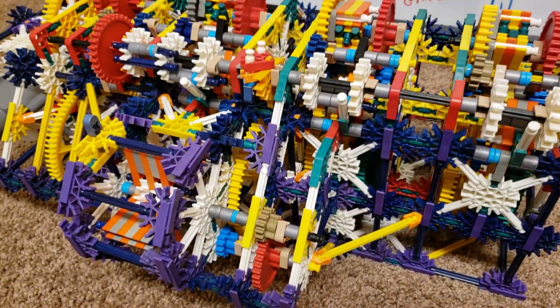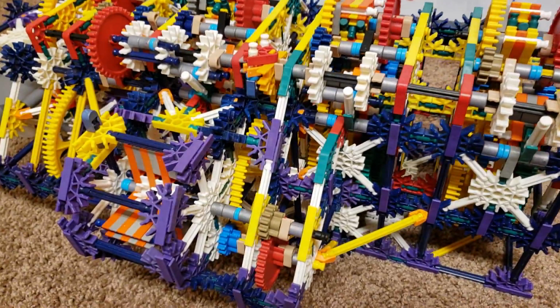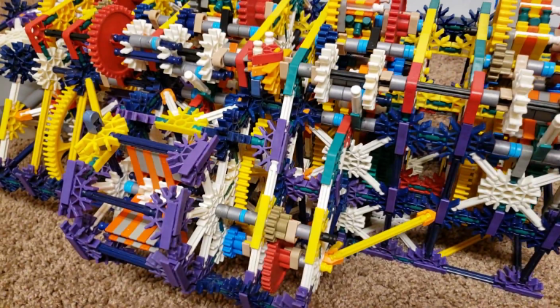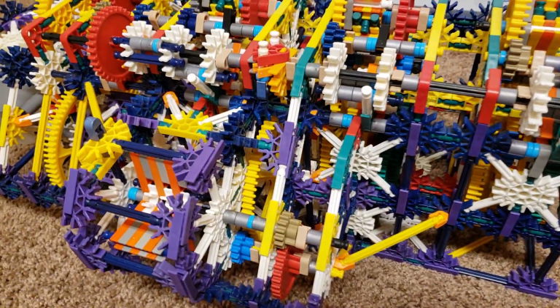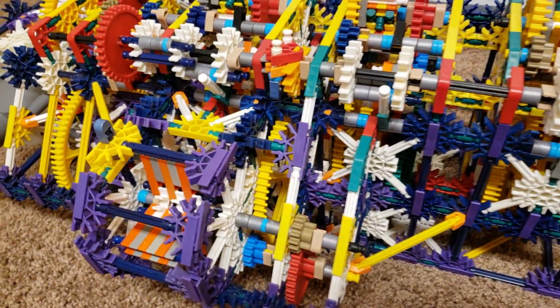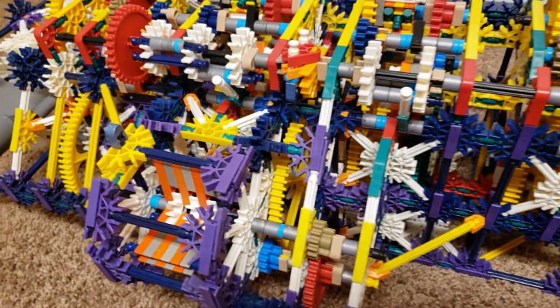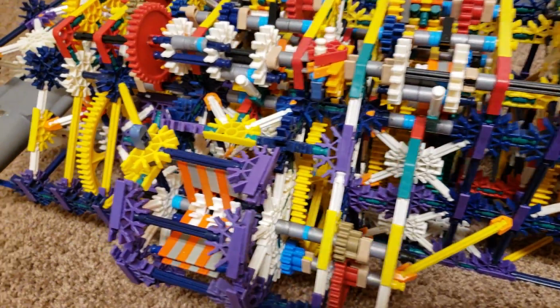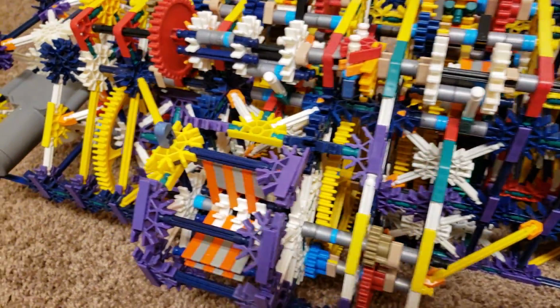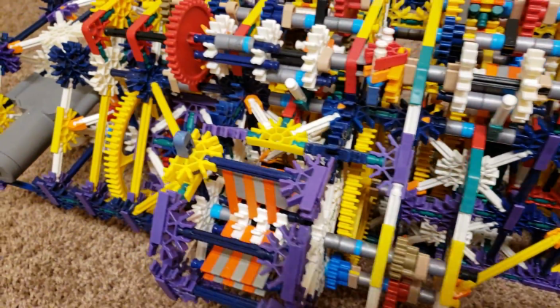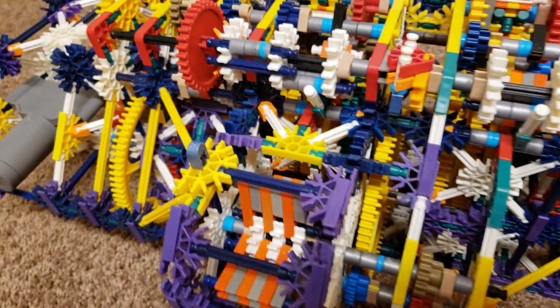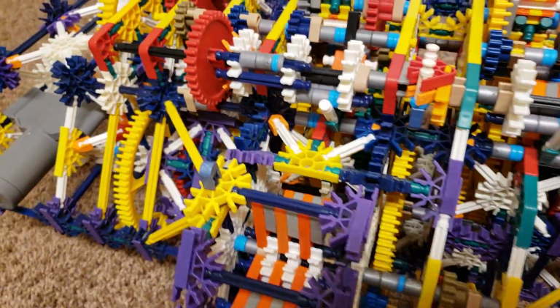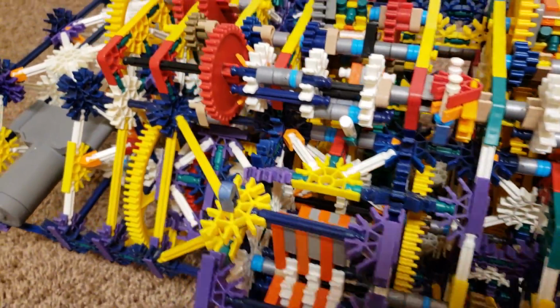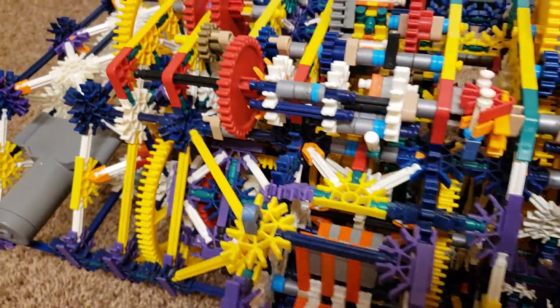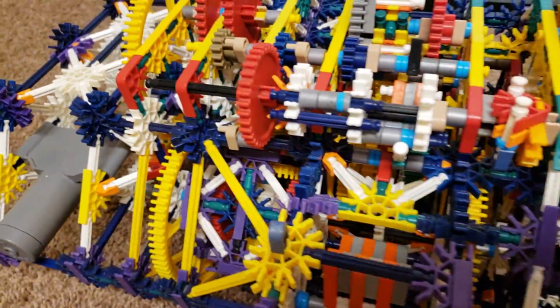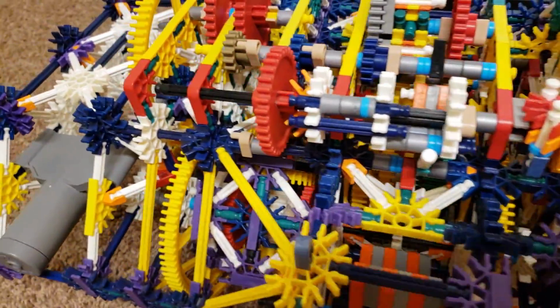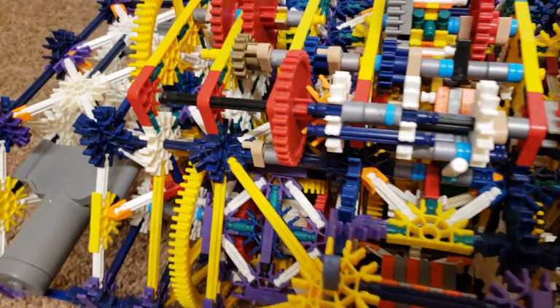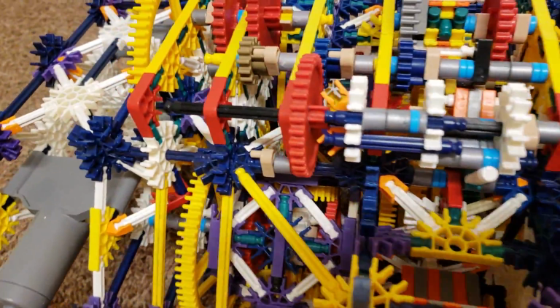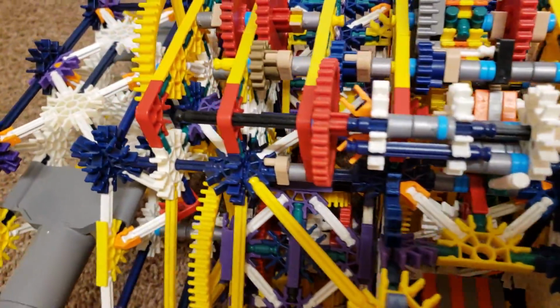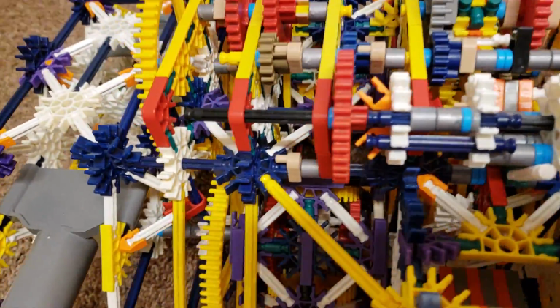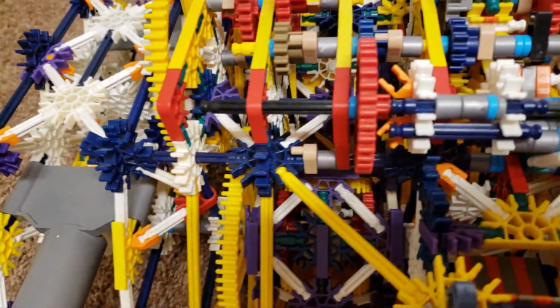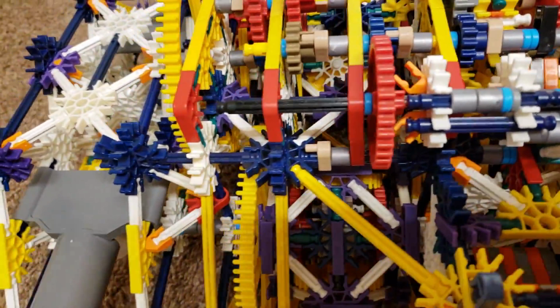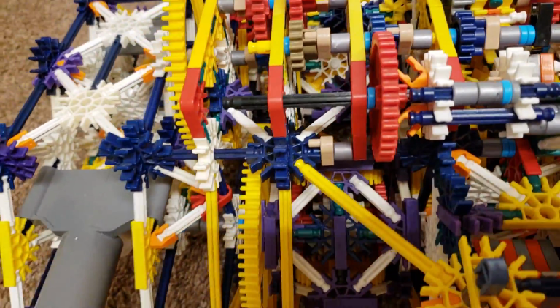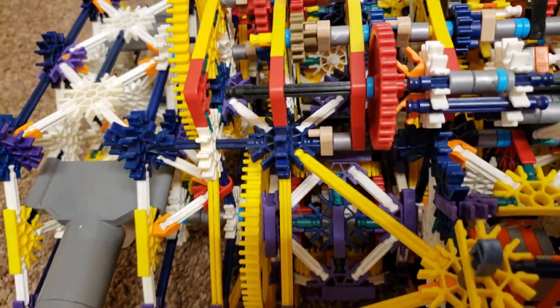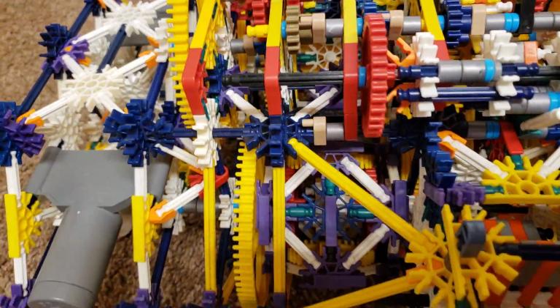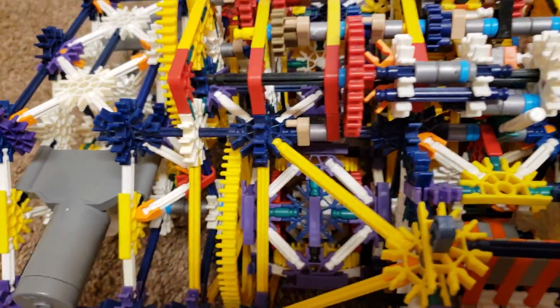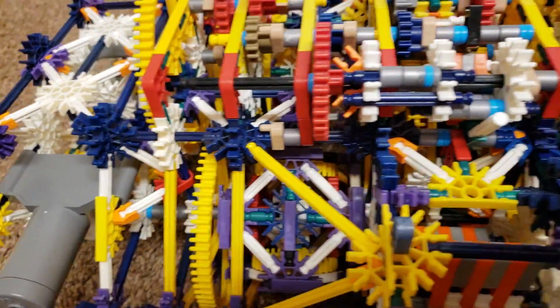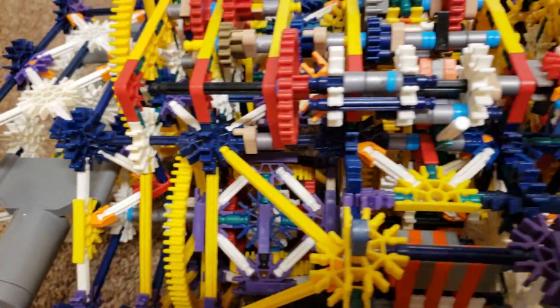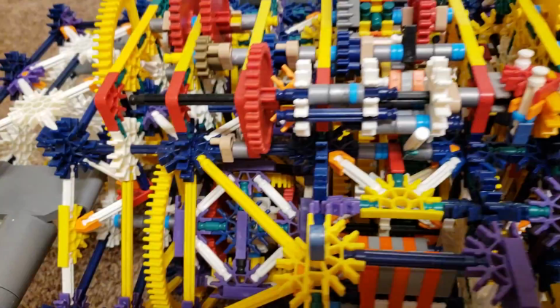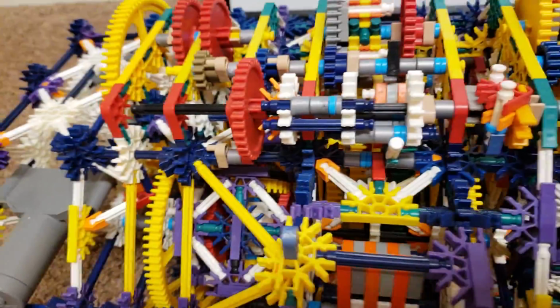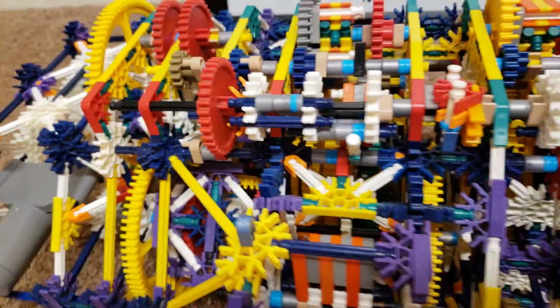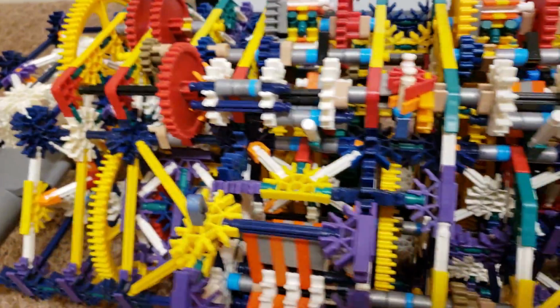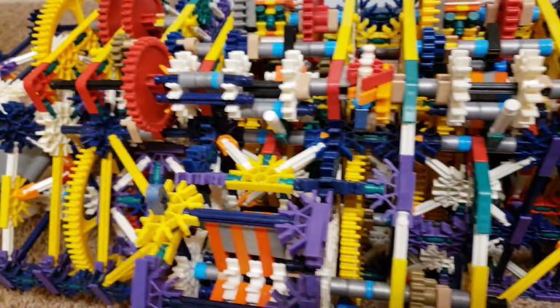Hey everyone, I just wanted to give you a quick update on a project I've been working on for the past couple of years now.